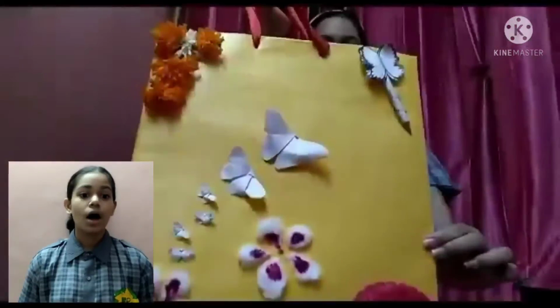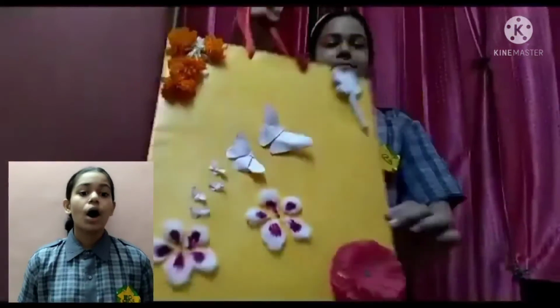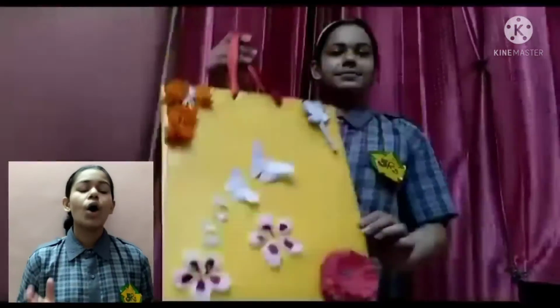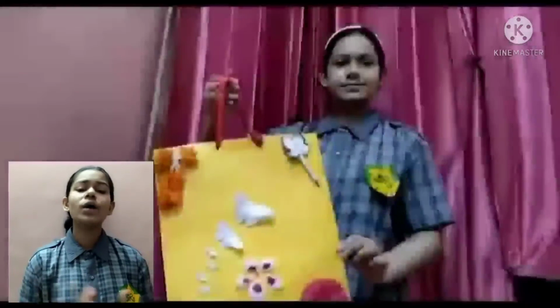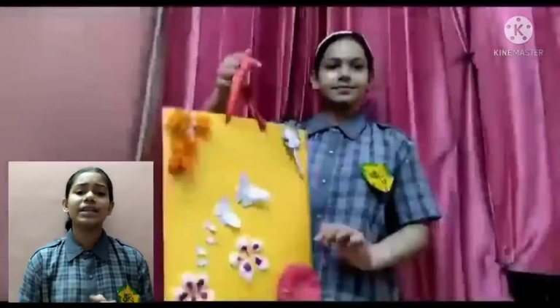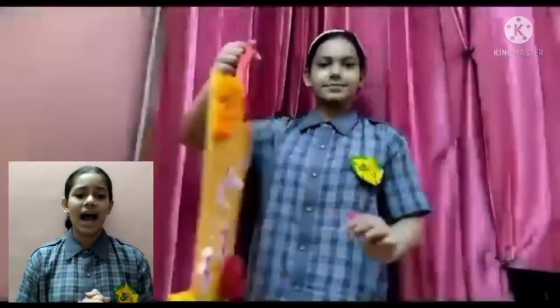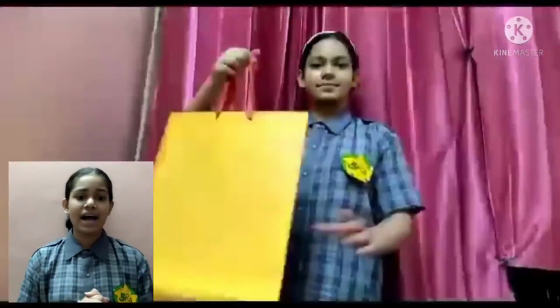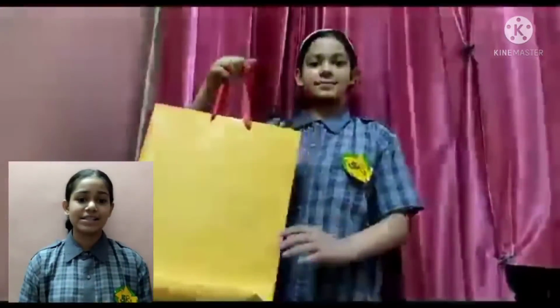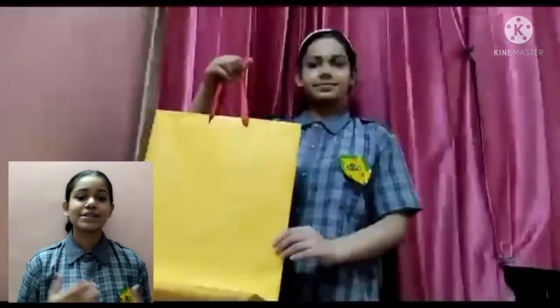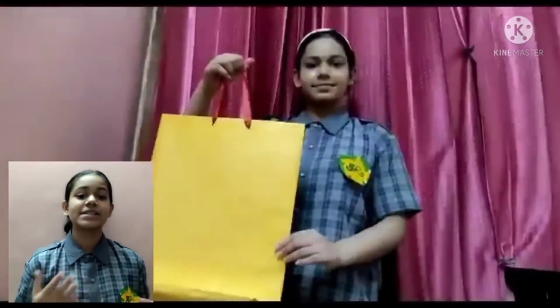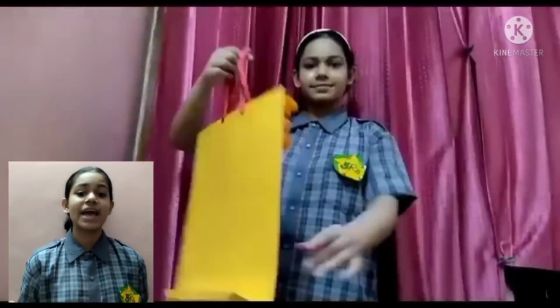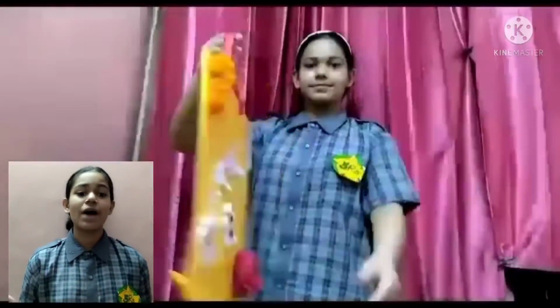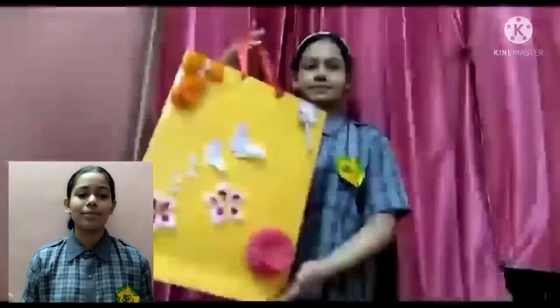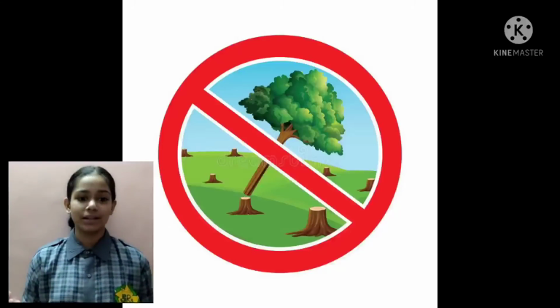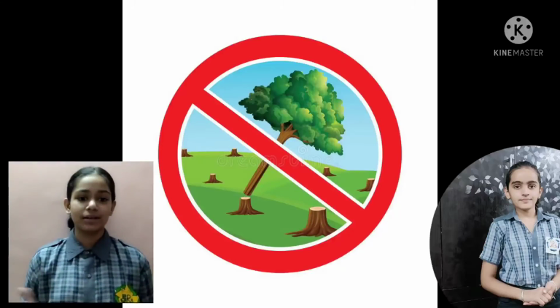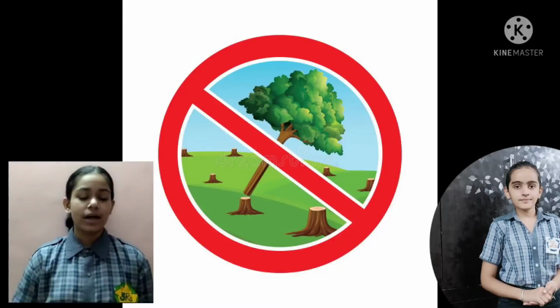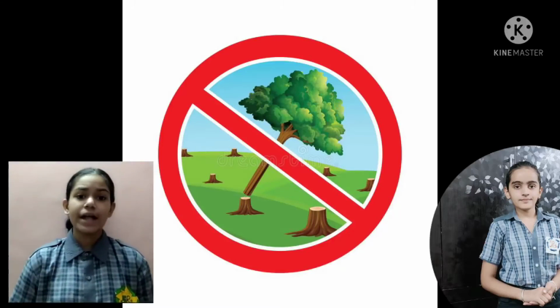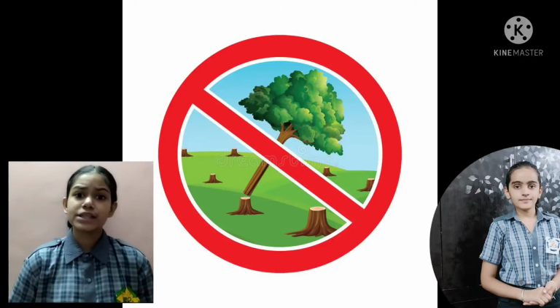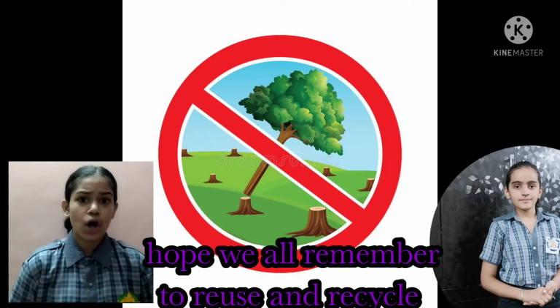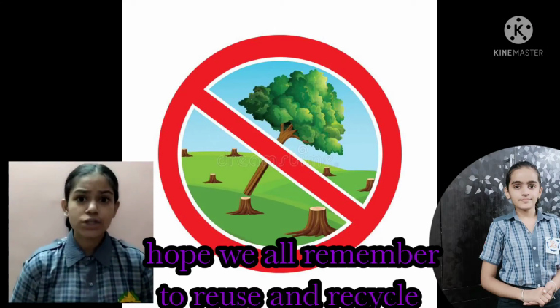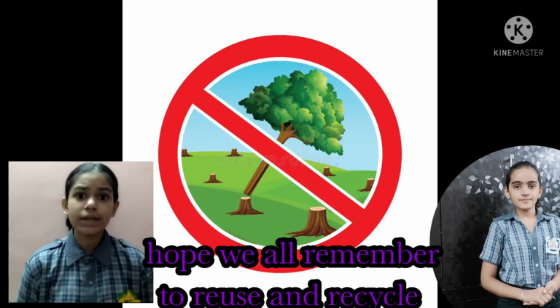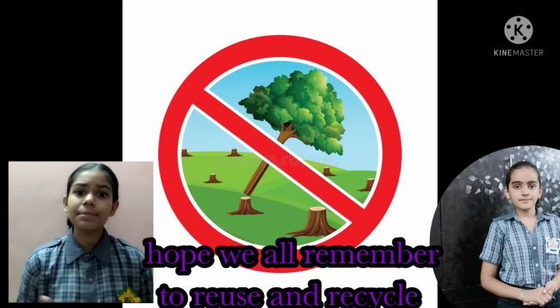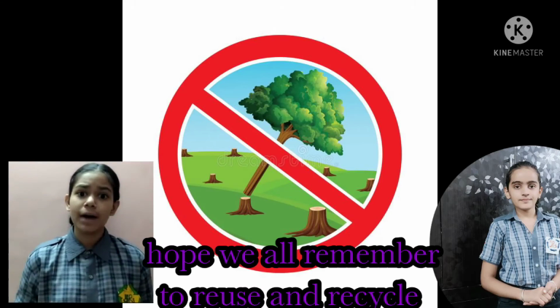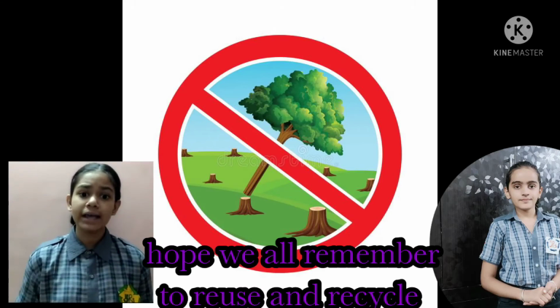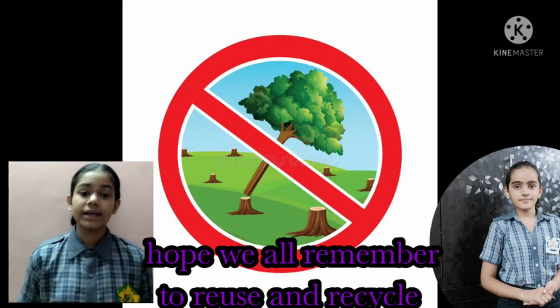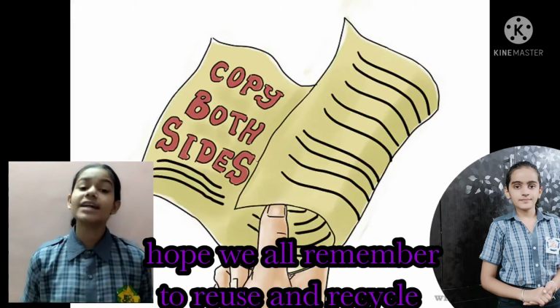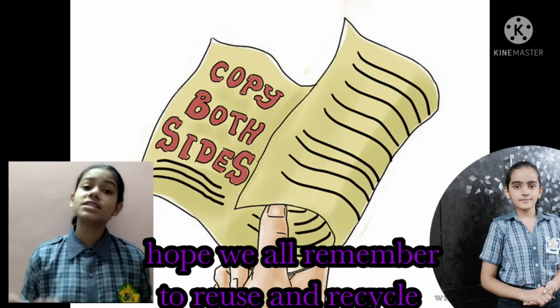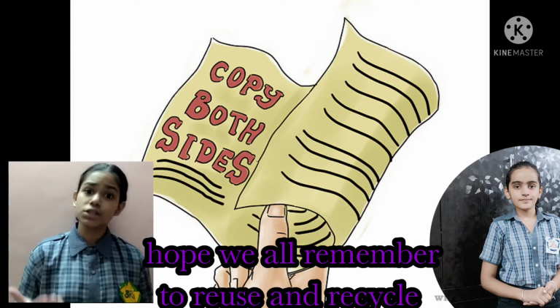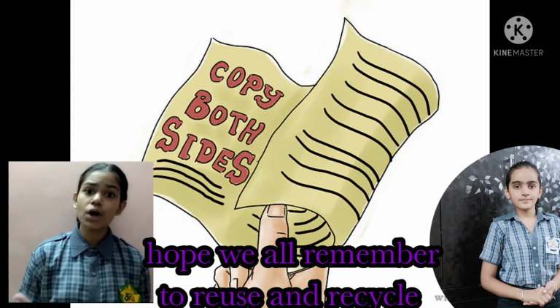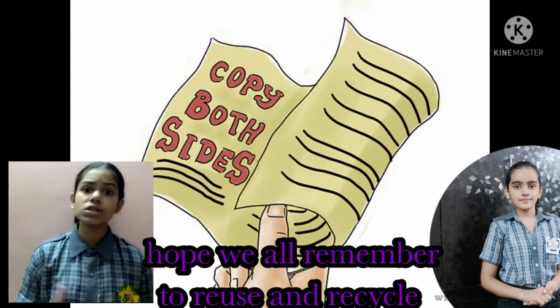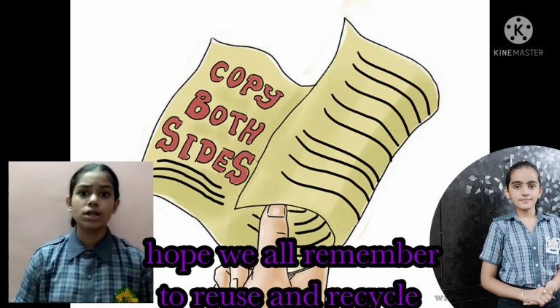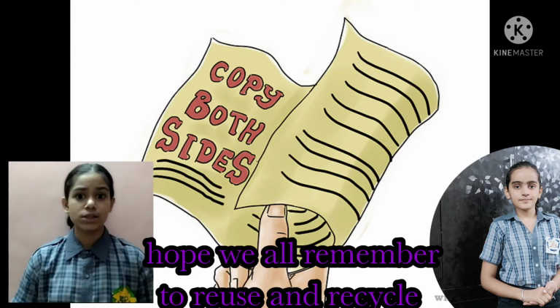Hold hands to save our mother earth. It's not only mine — it's yours also.